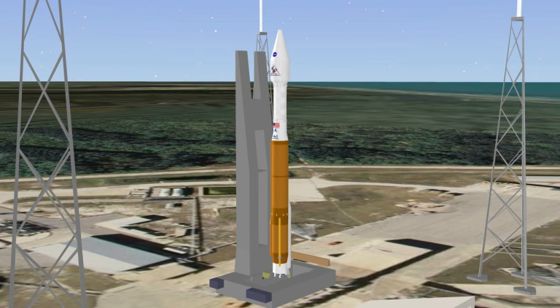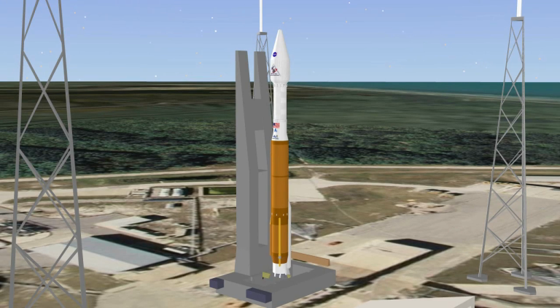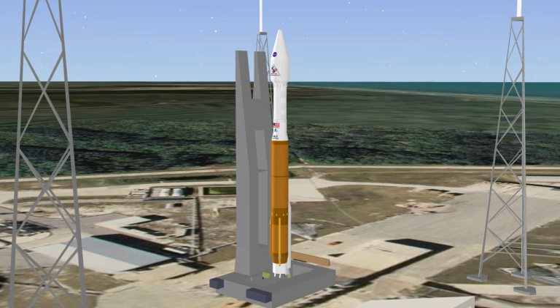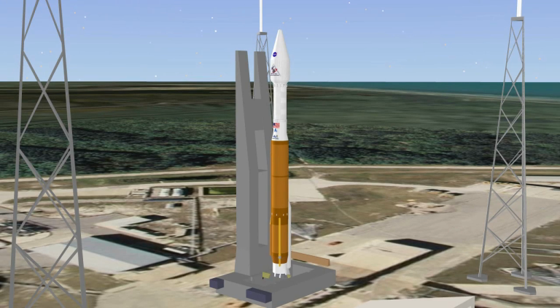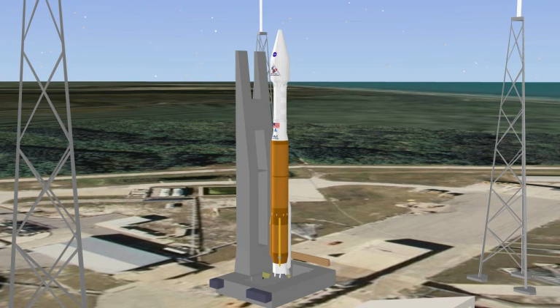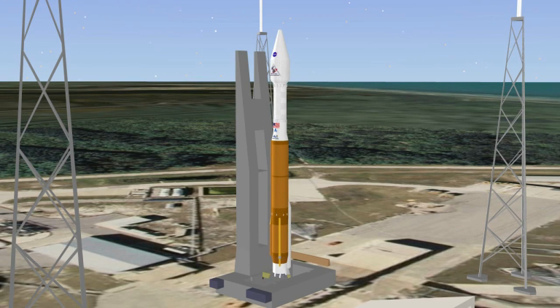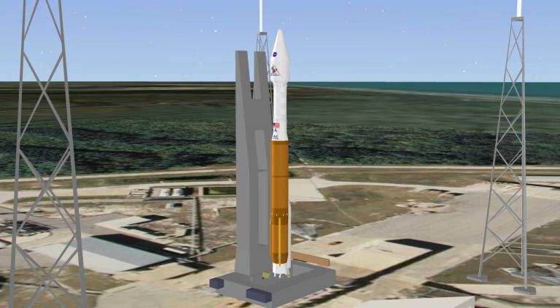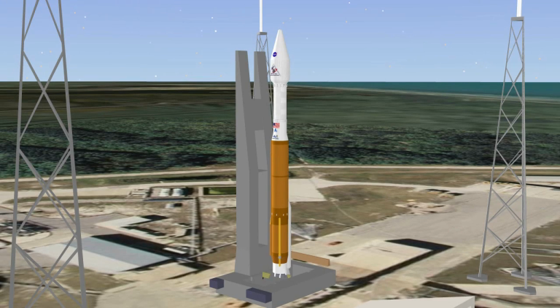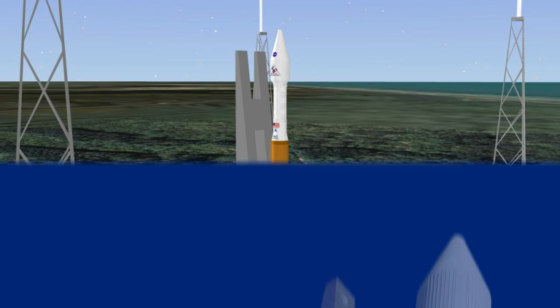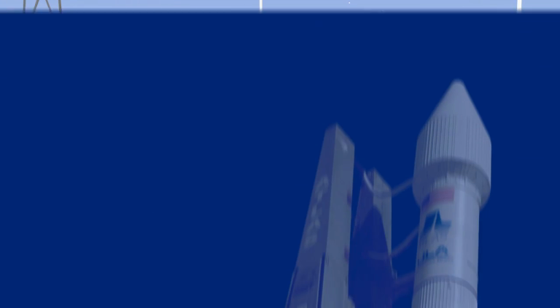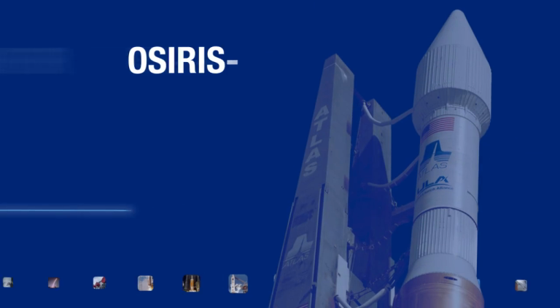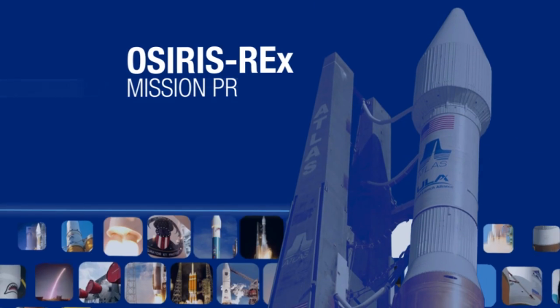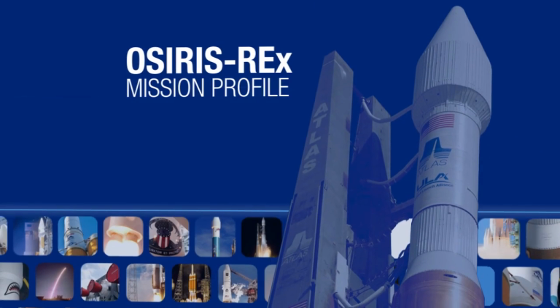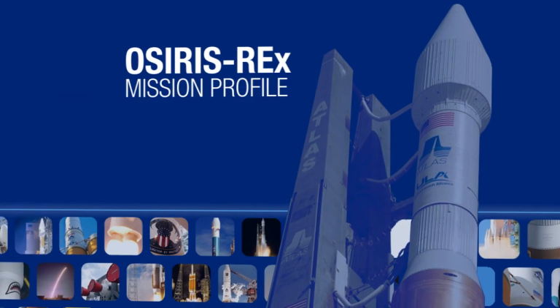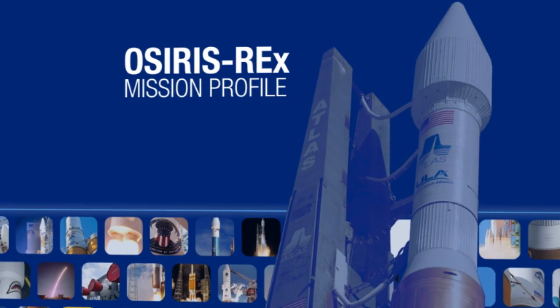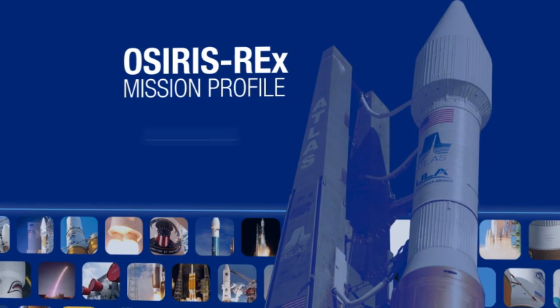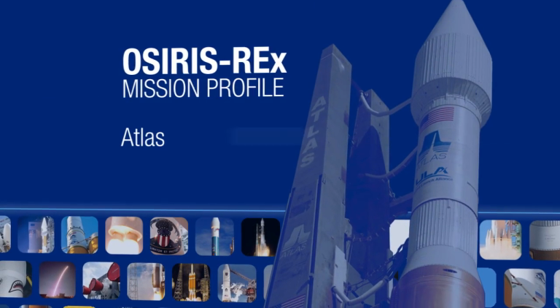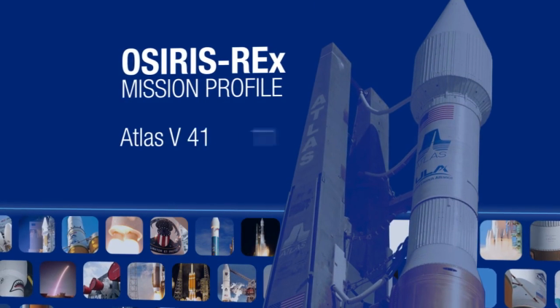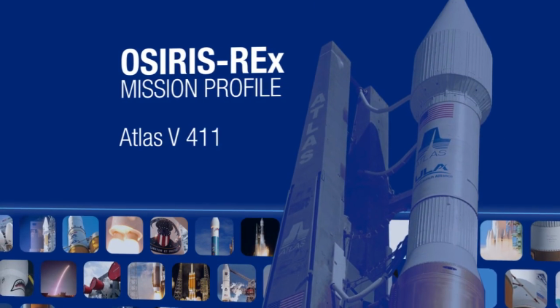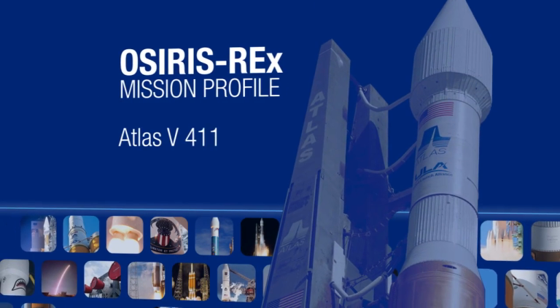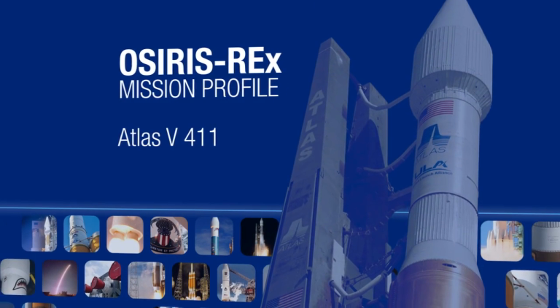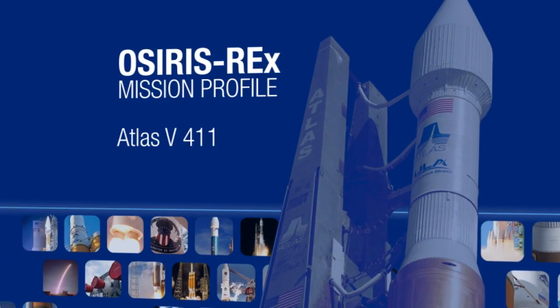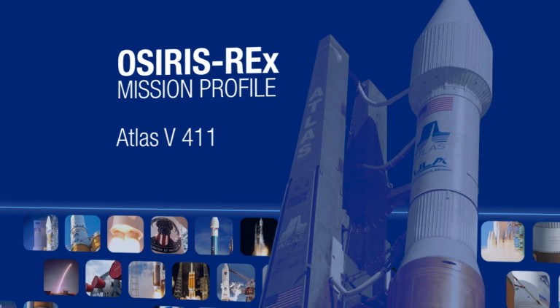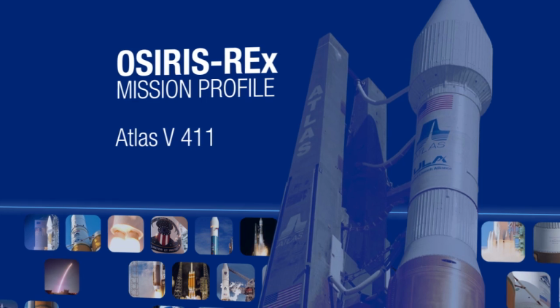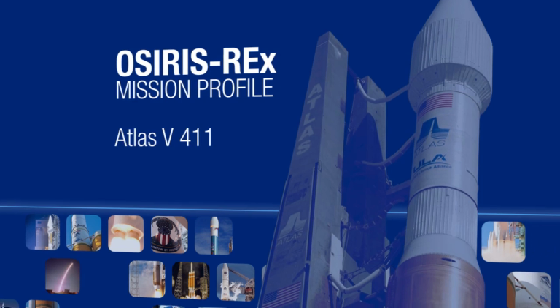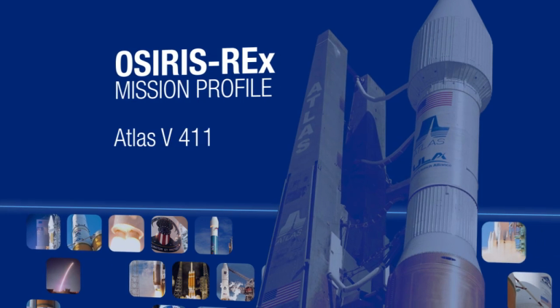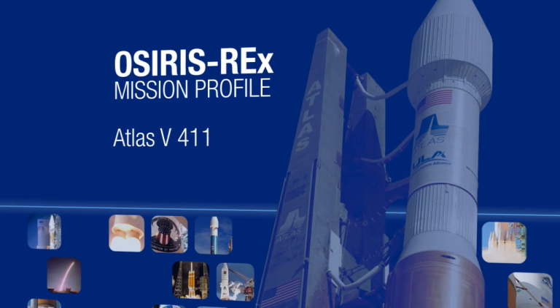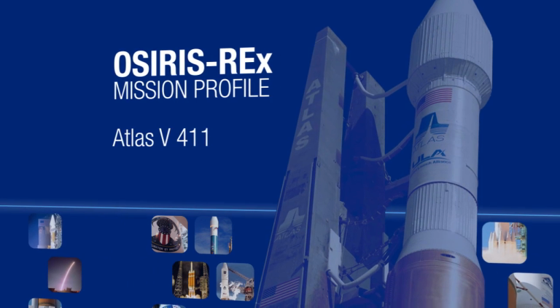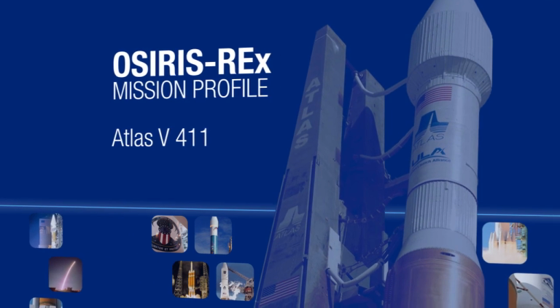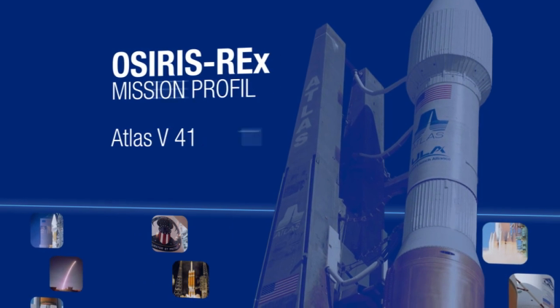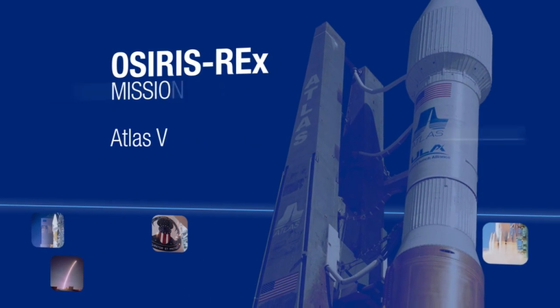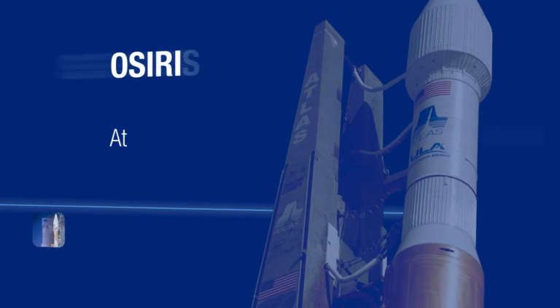The following profile details the important events of this mission using approximate times.